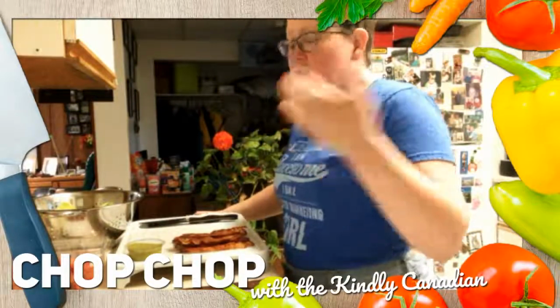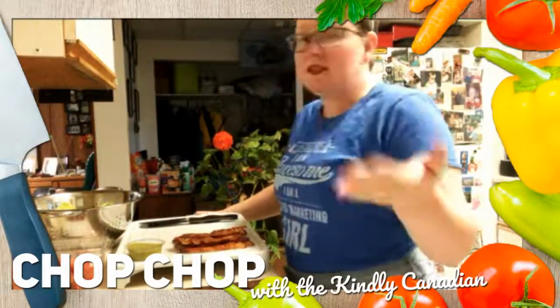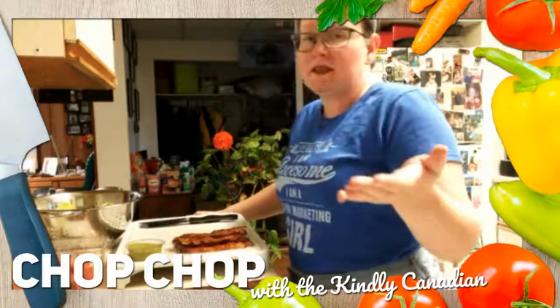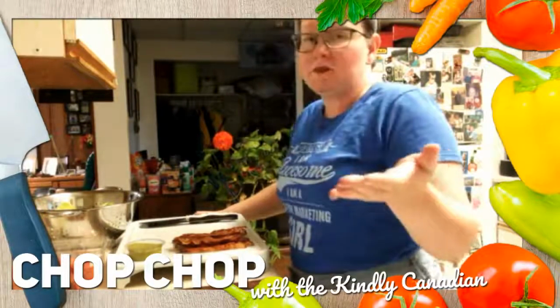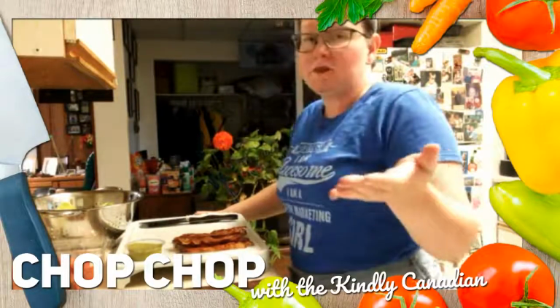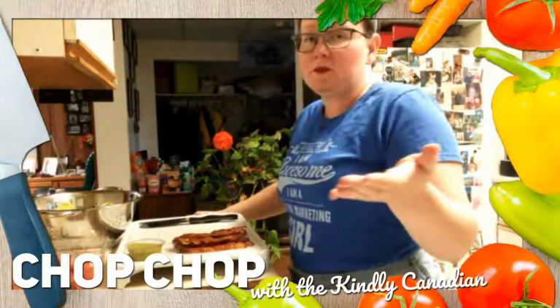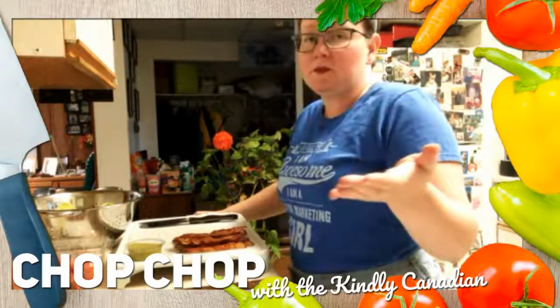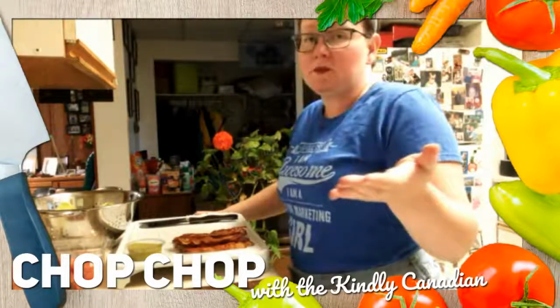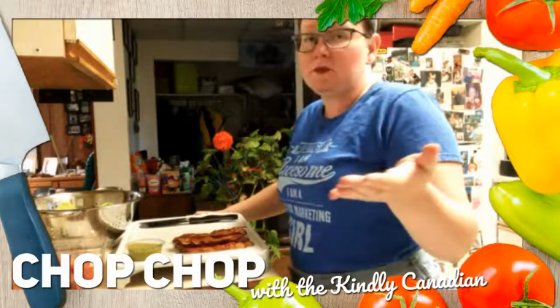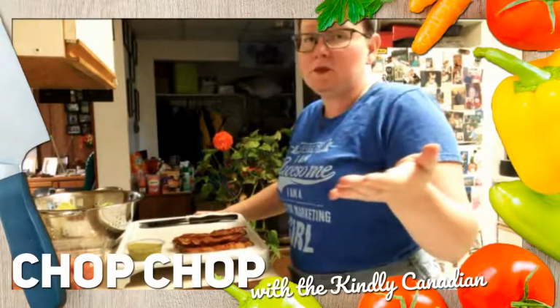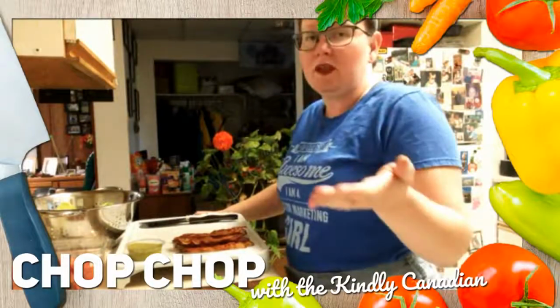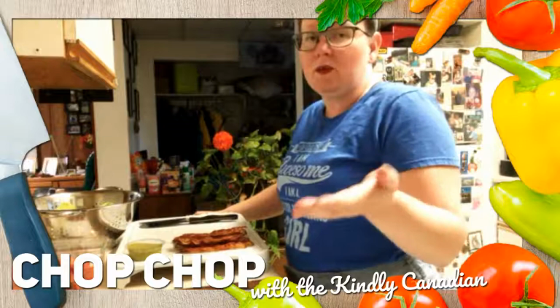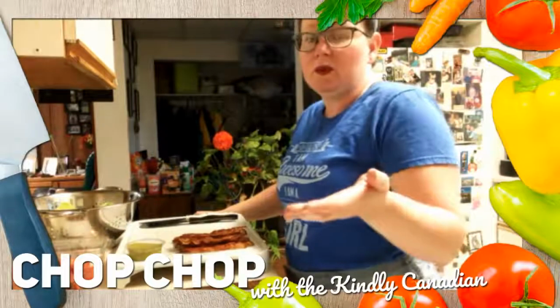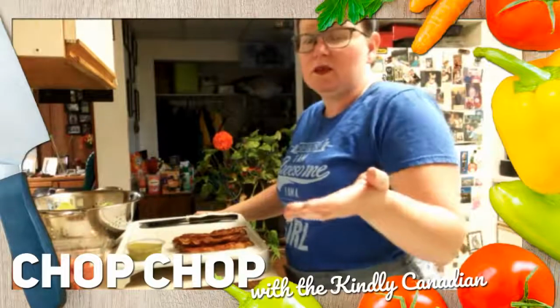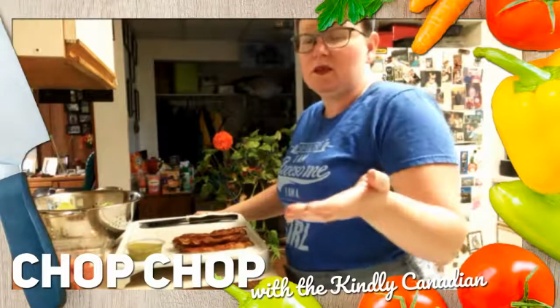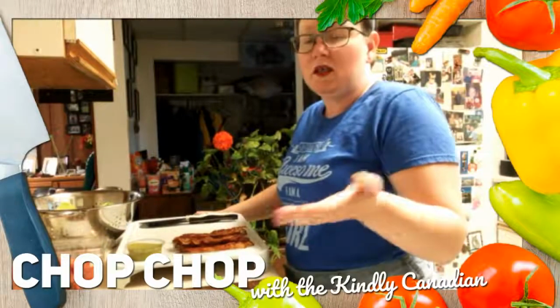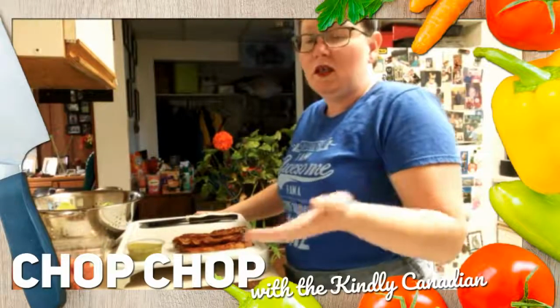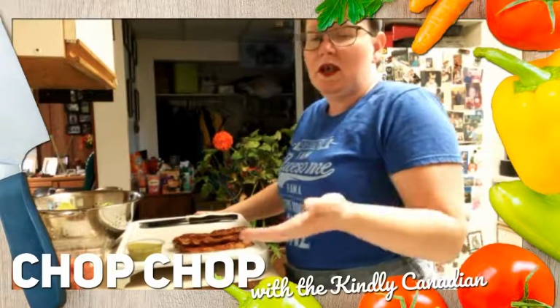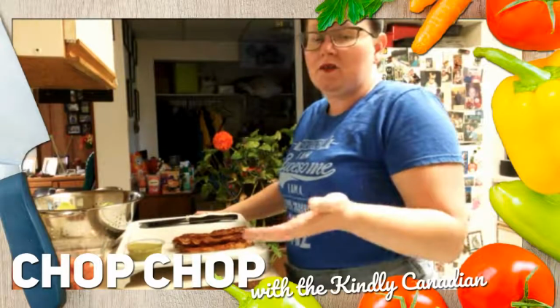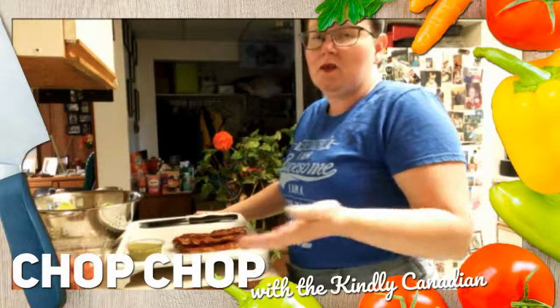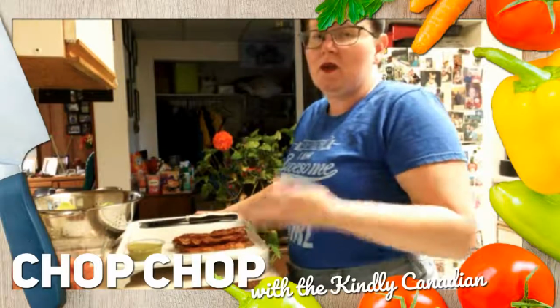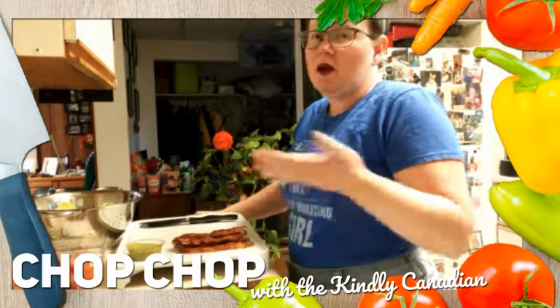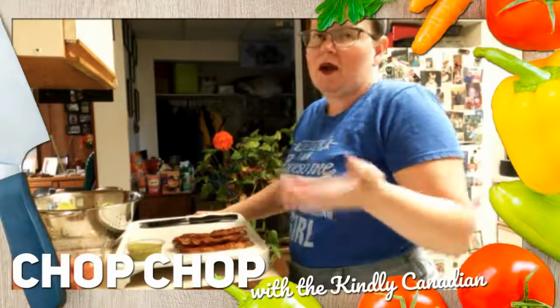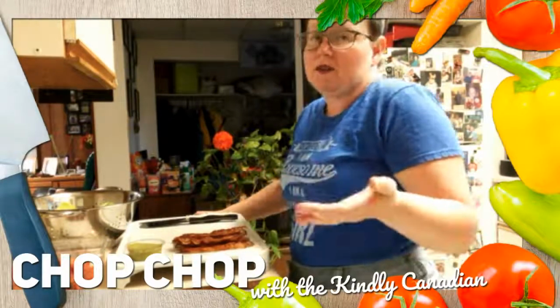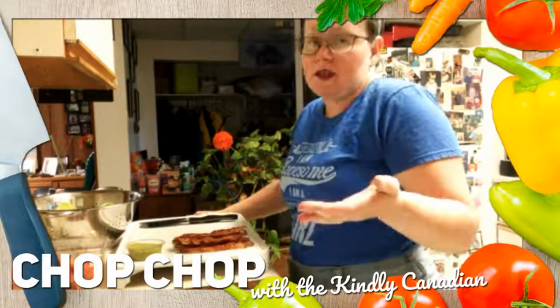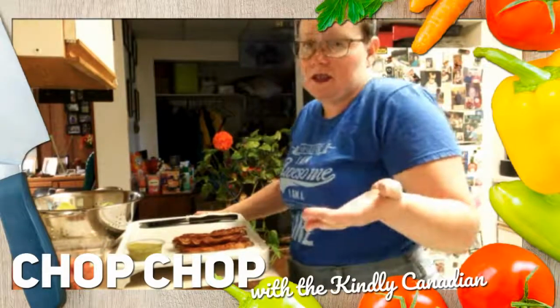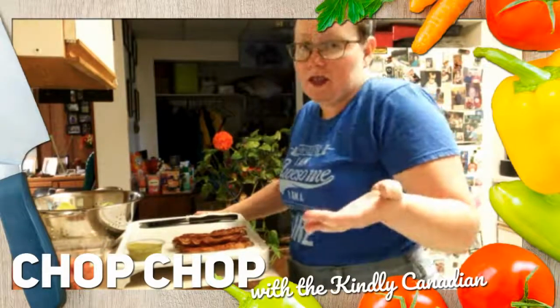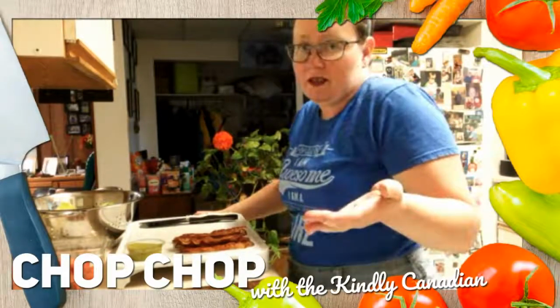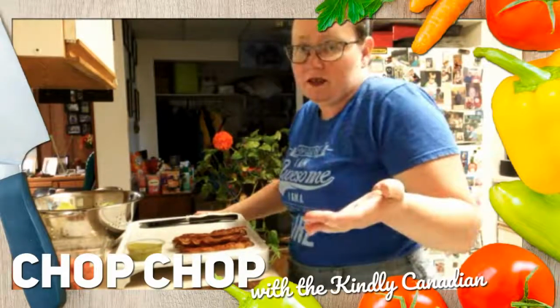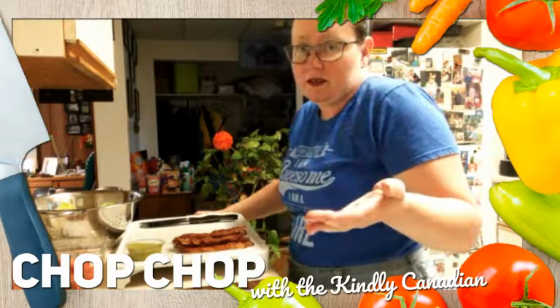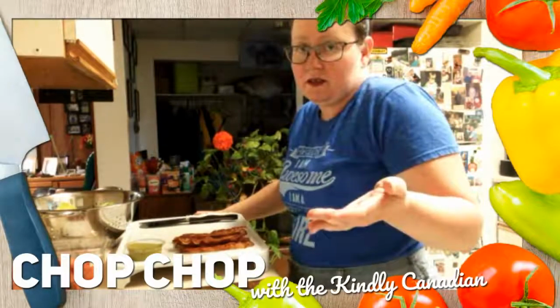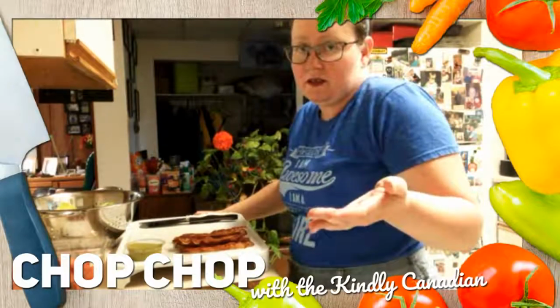Just as I'm sure every single one of you are. After all, we all have those hectic days.